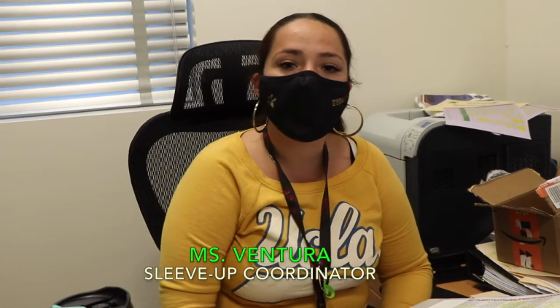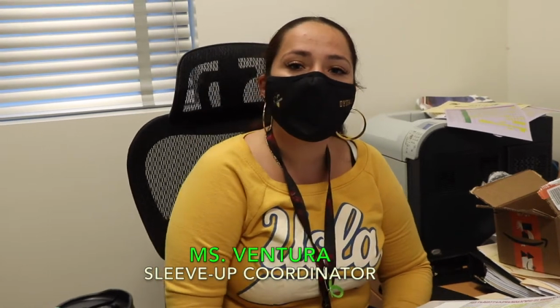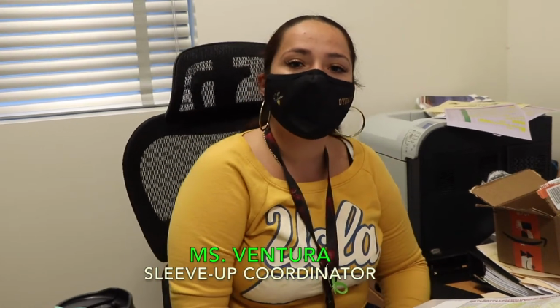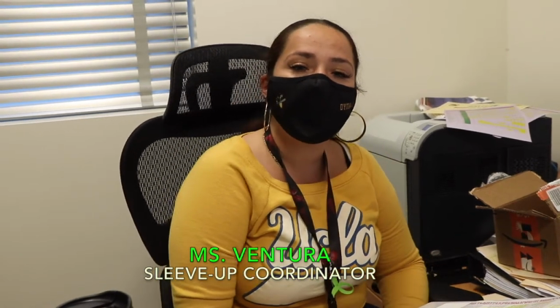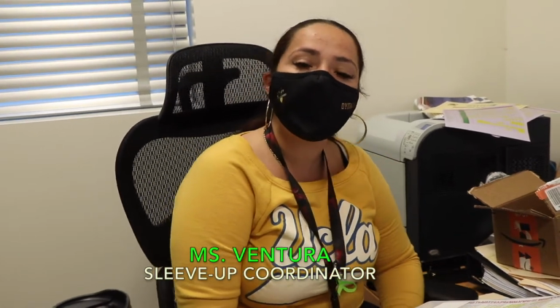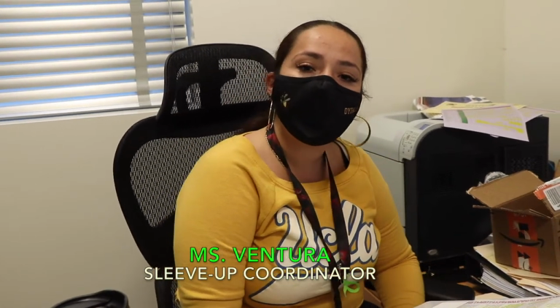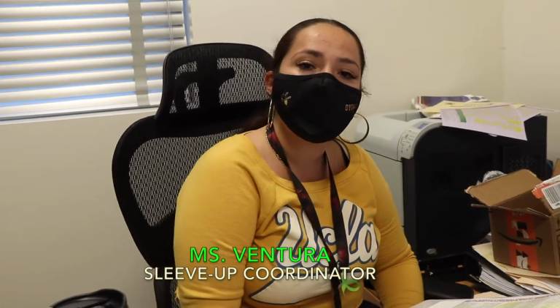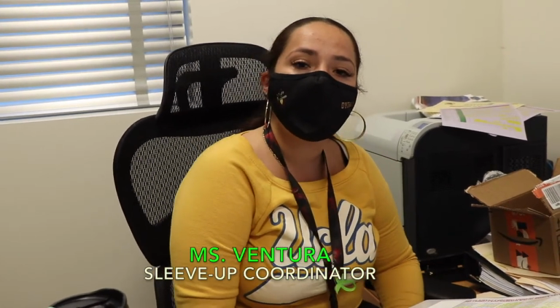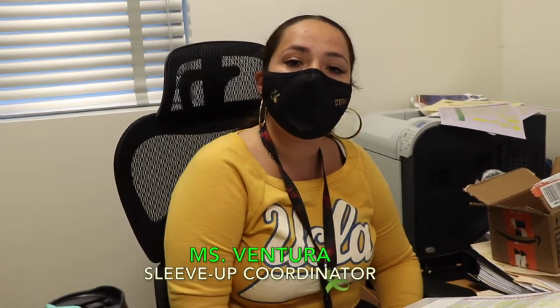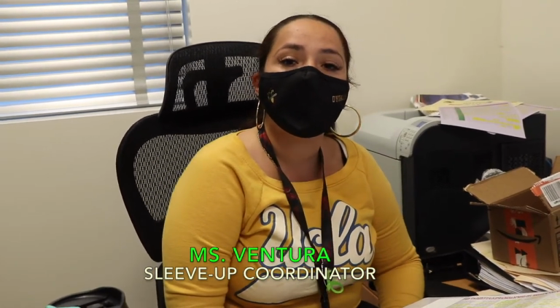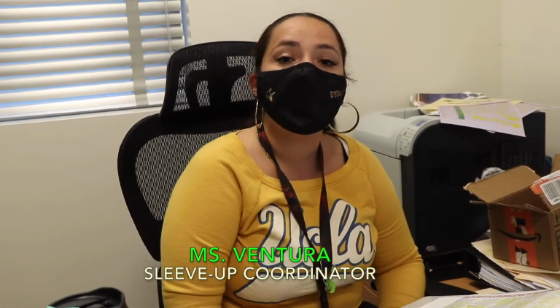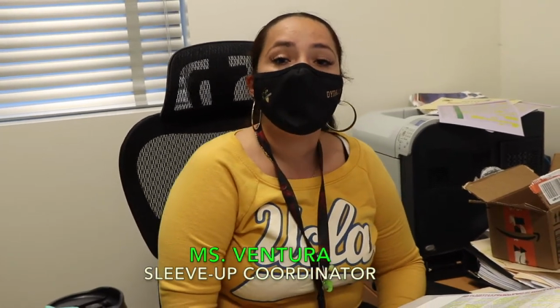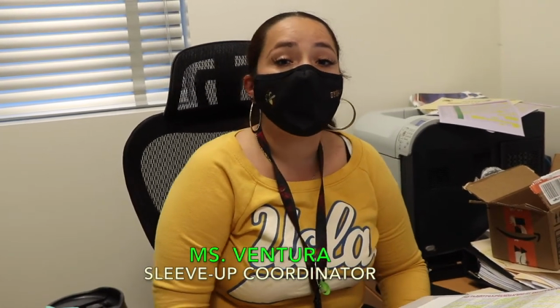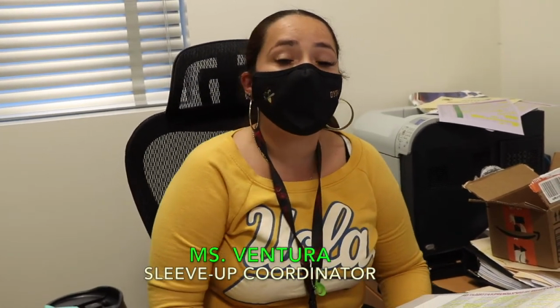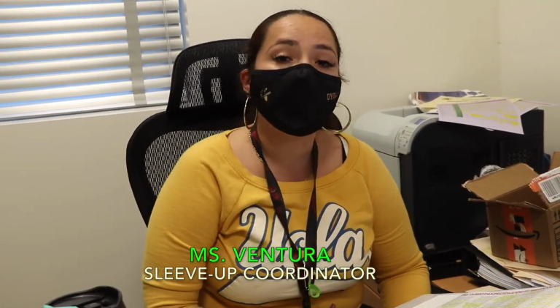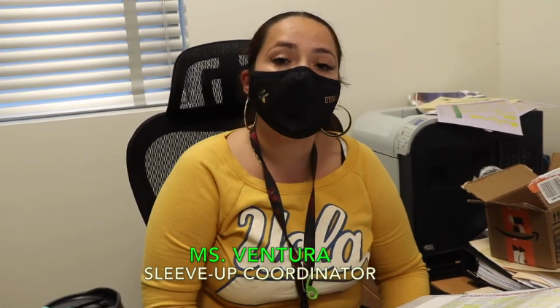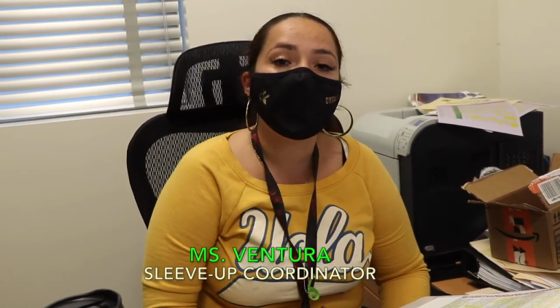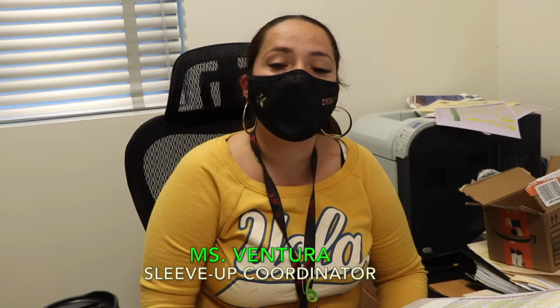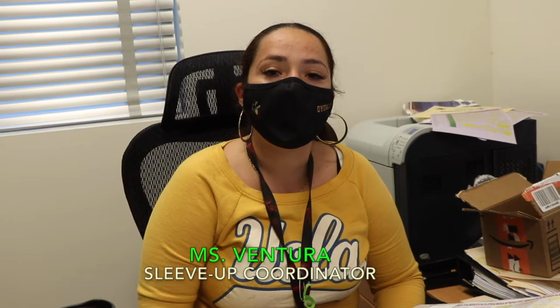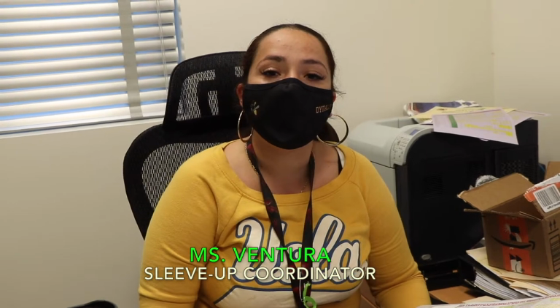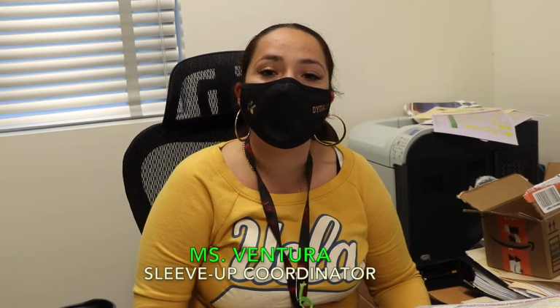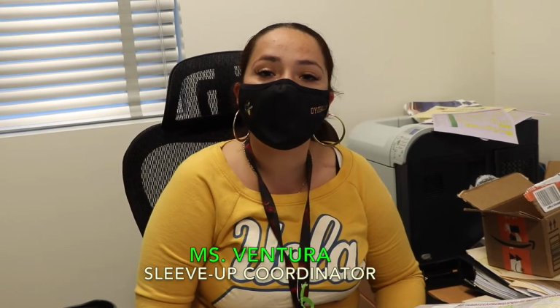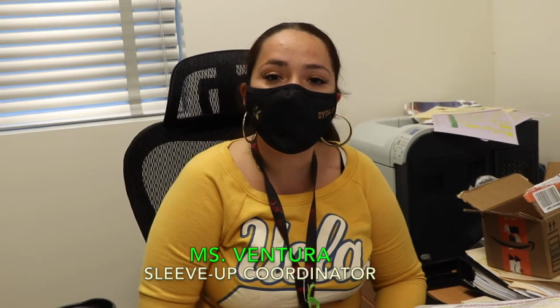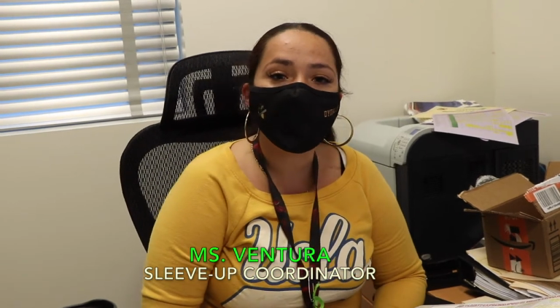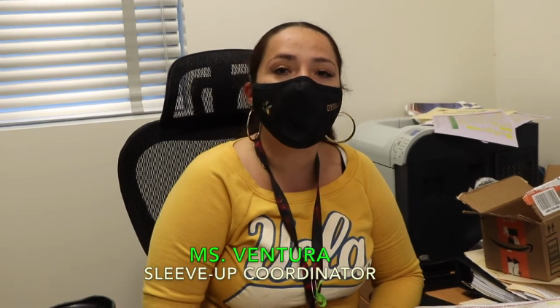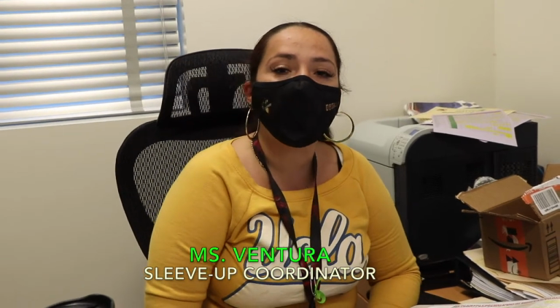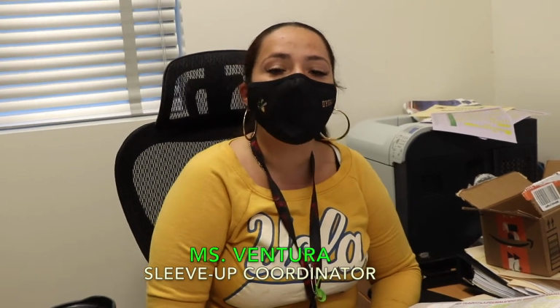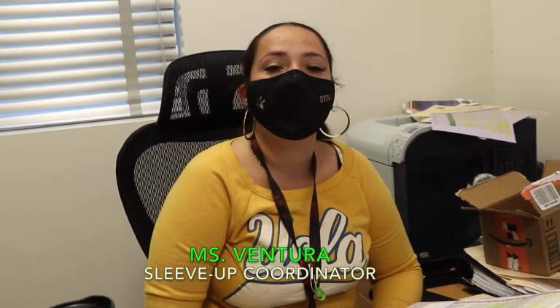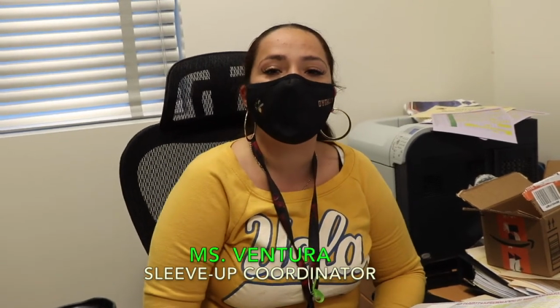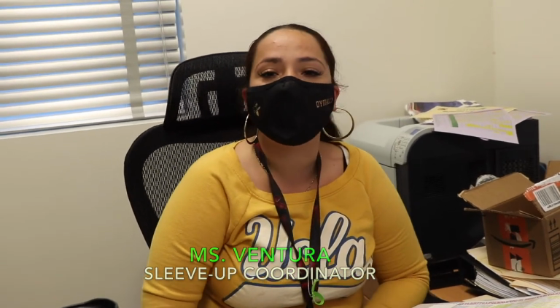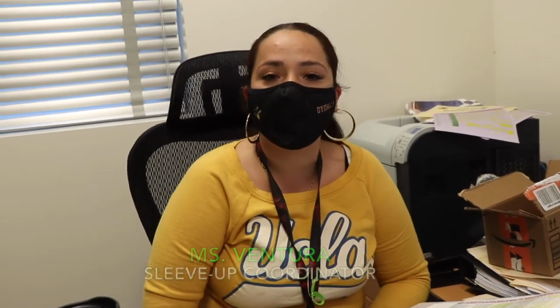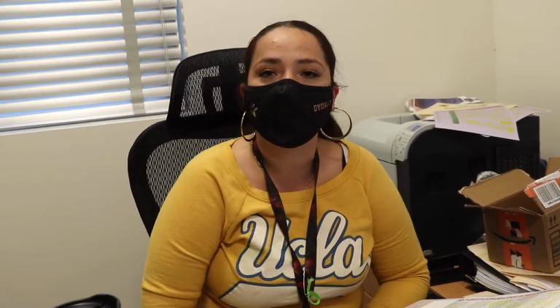The purpose of Sleeve Up is to reward our students for either submitting their vaccine information or their medical exemptions.